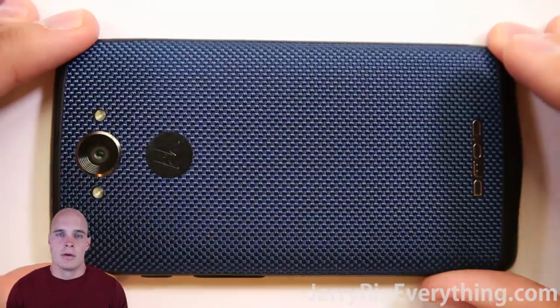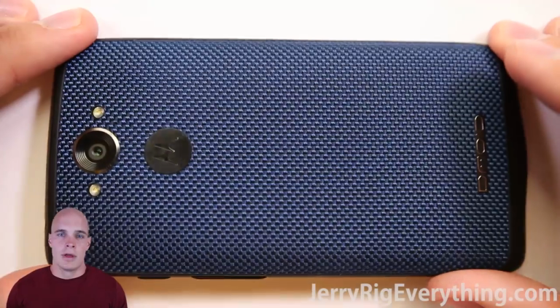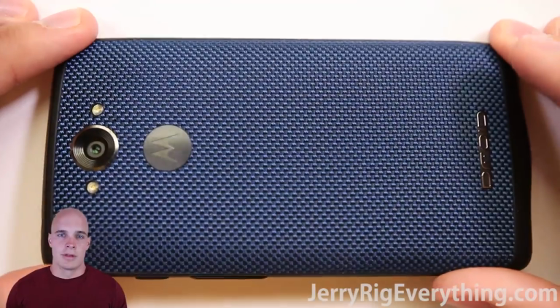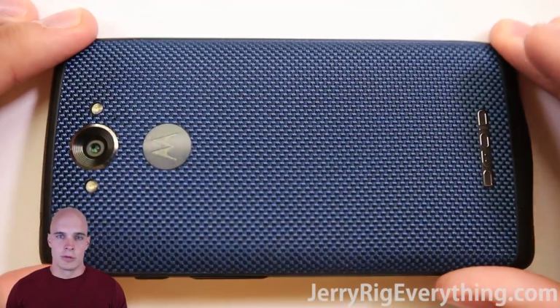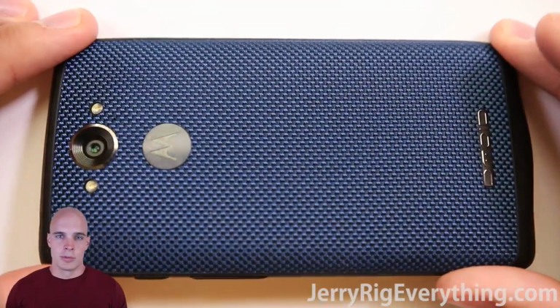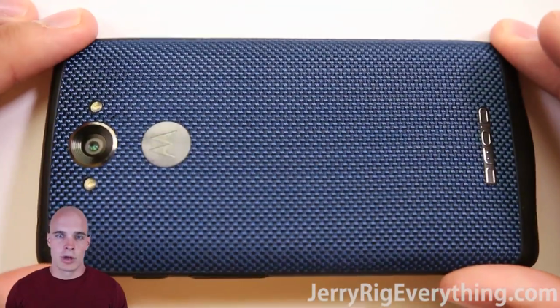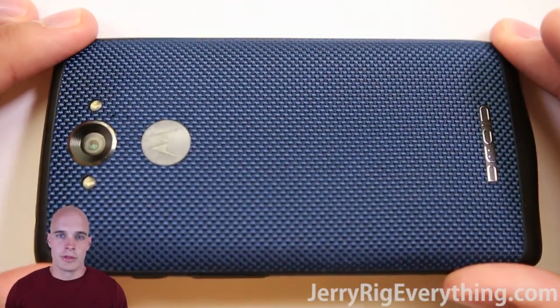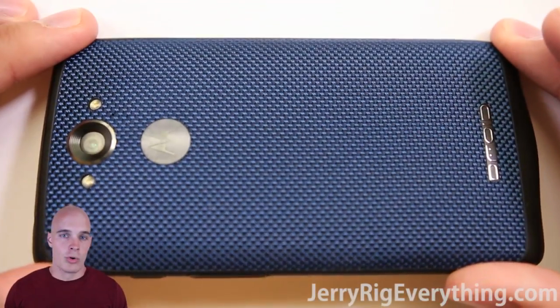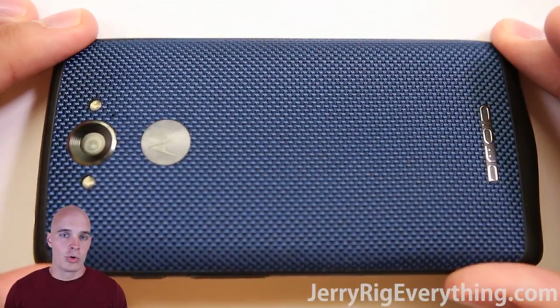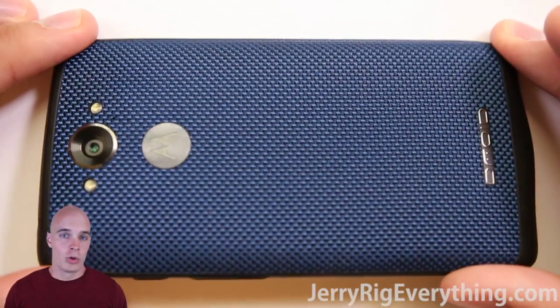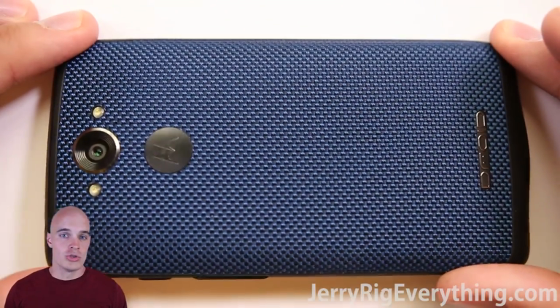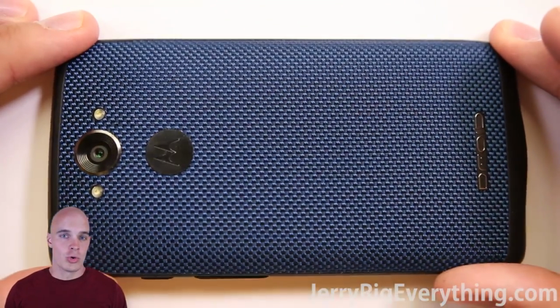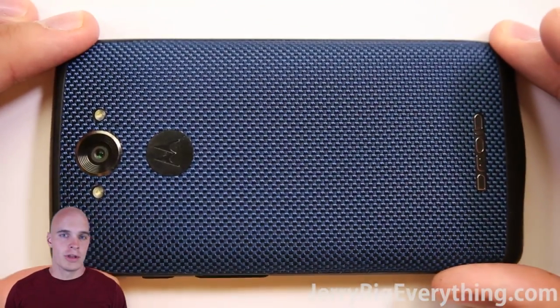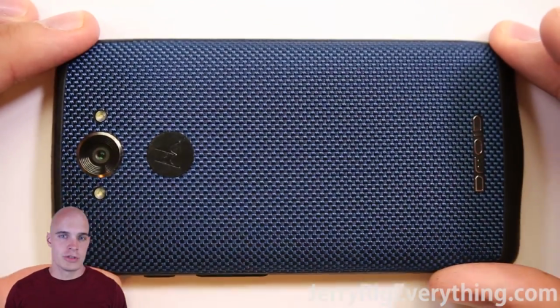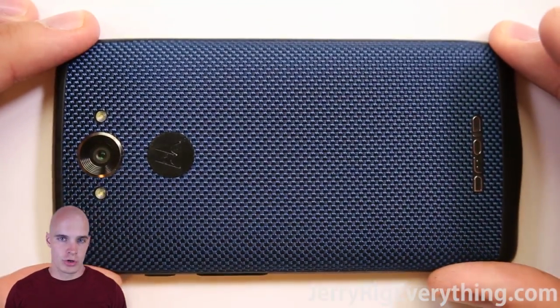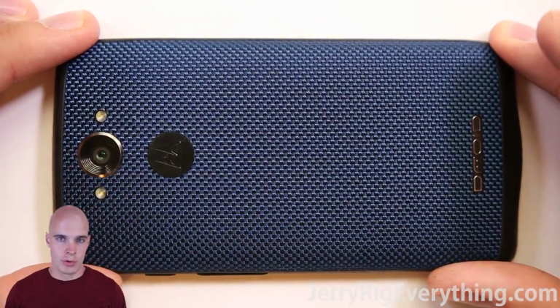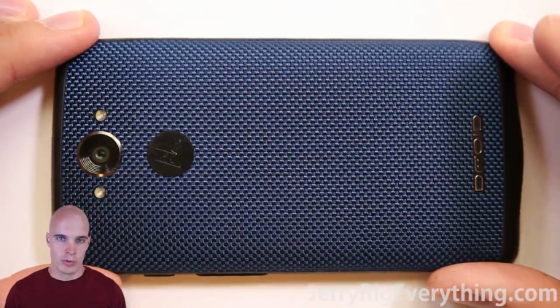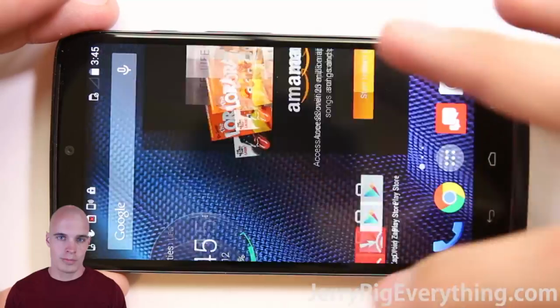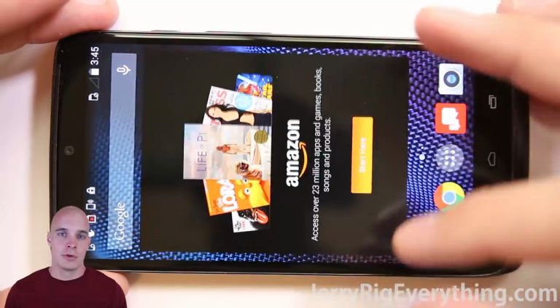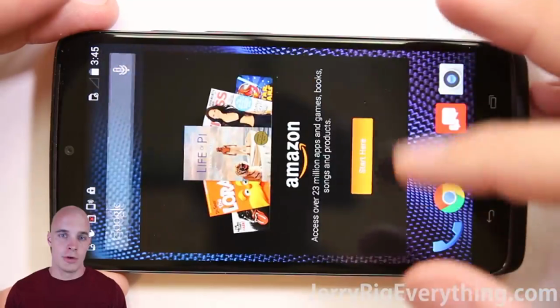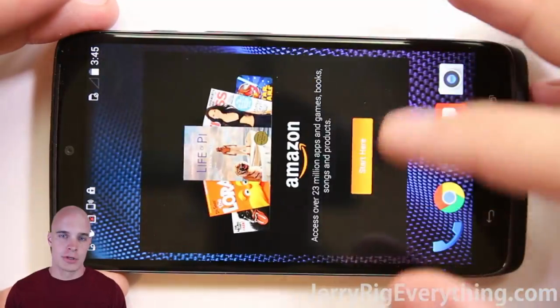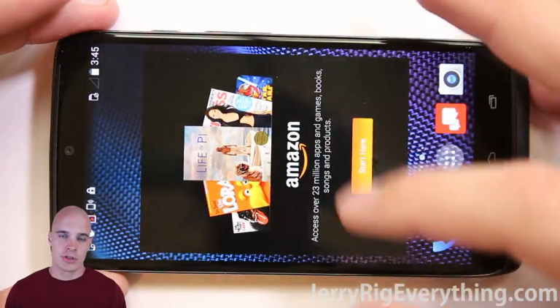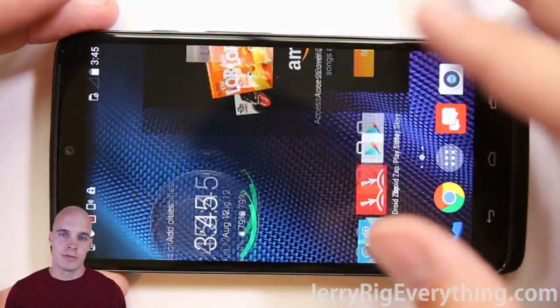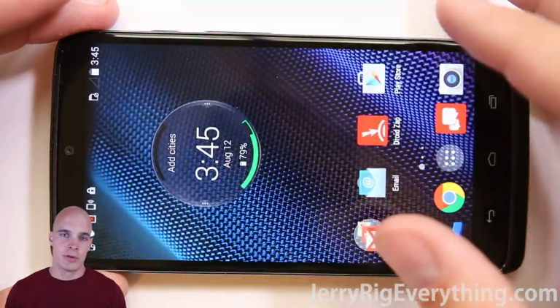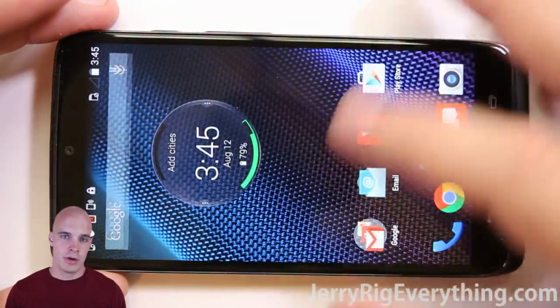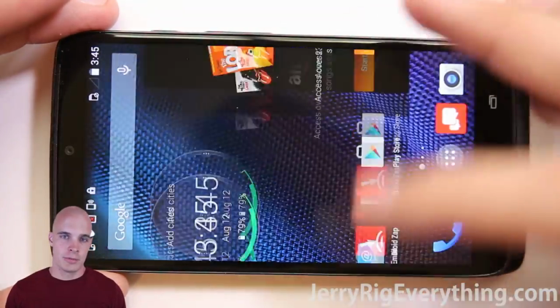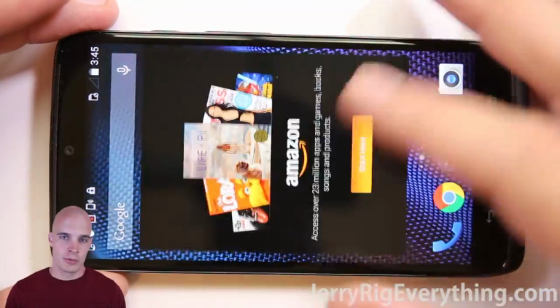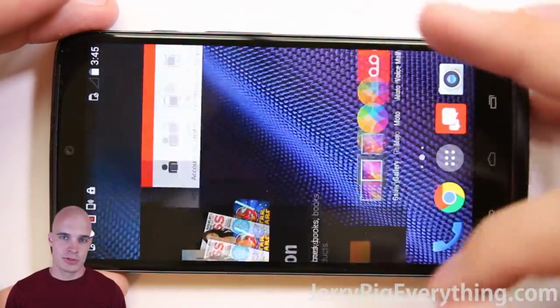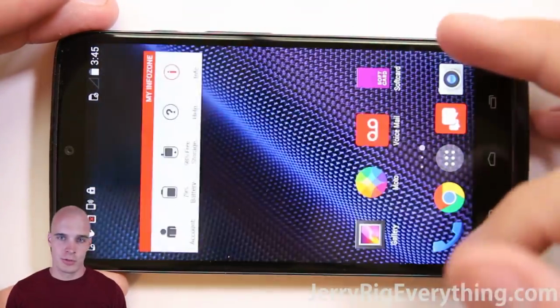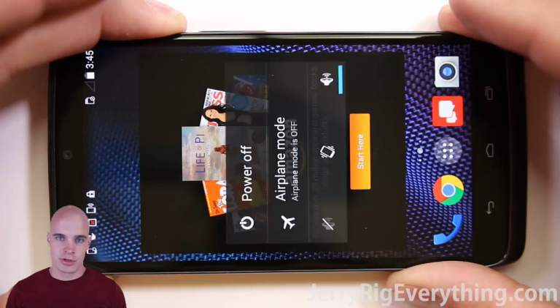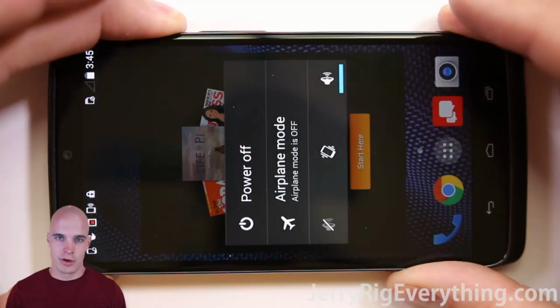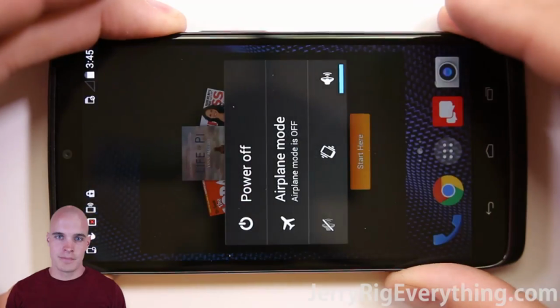Alright, today we're going to be working on the Motorola Droid Turbo. First of all, make sure that the phone is off before you start working on it.